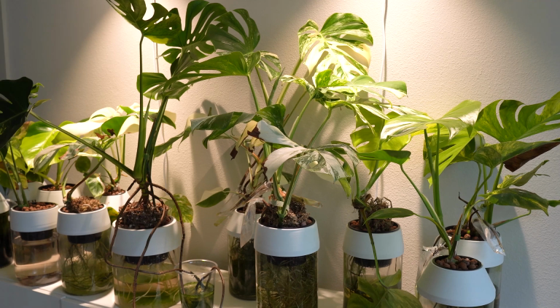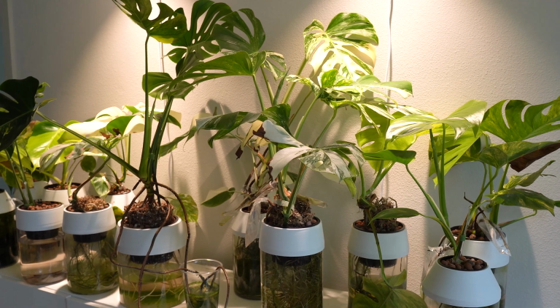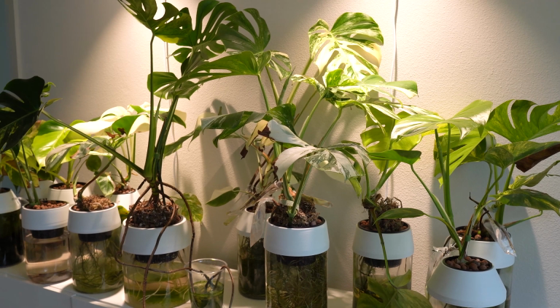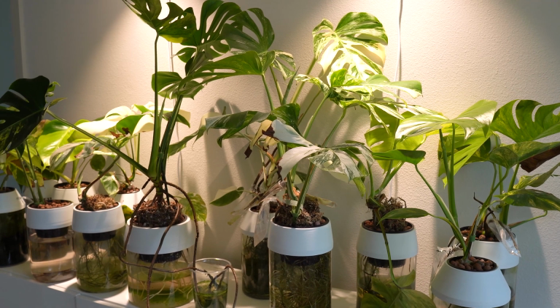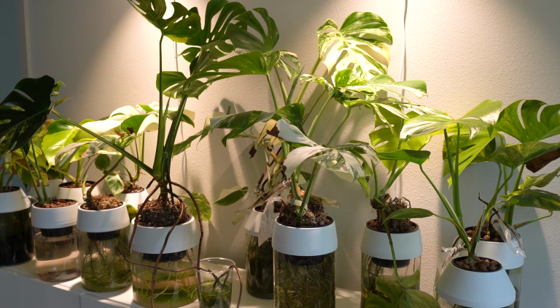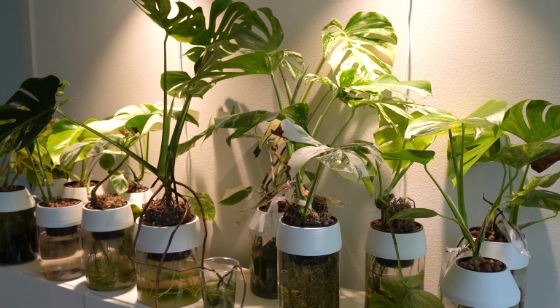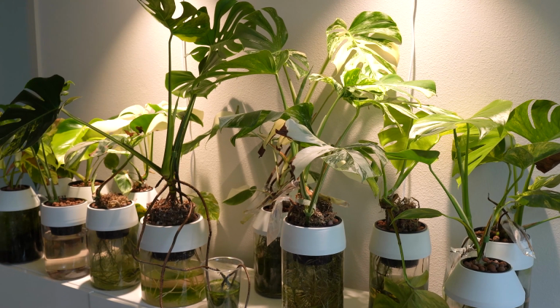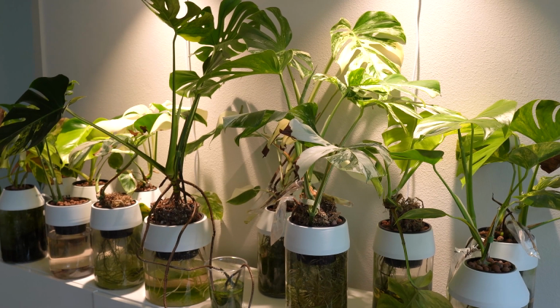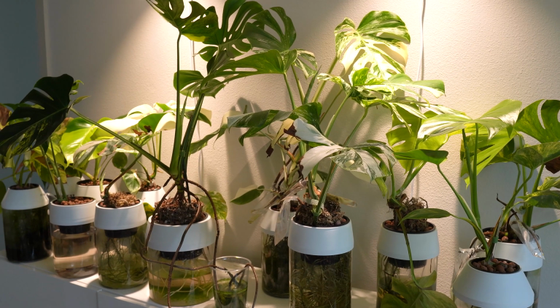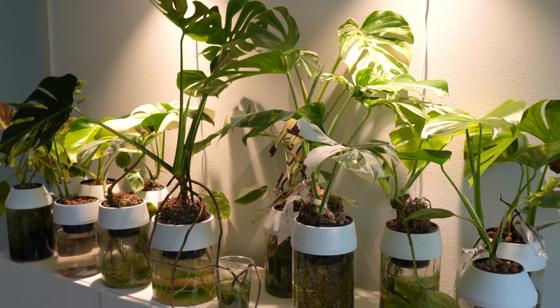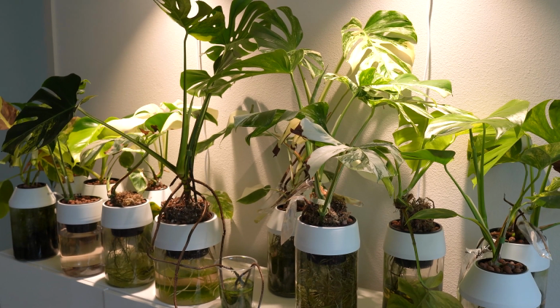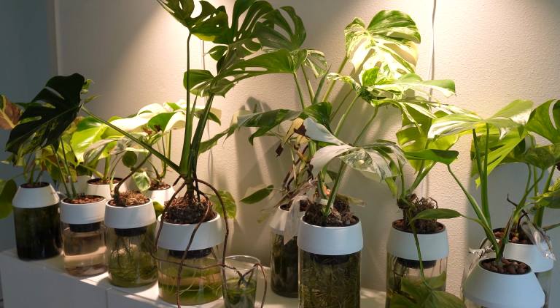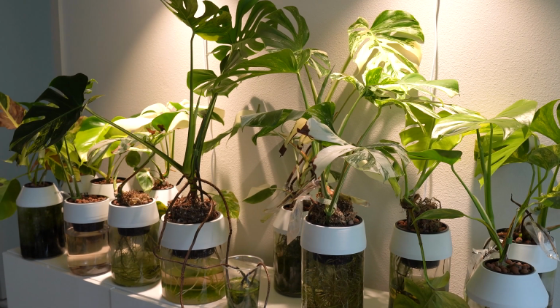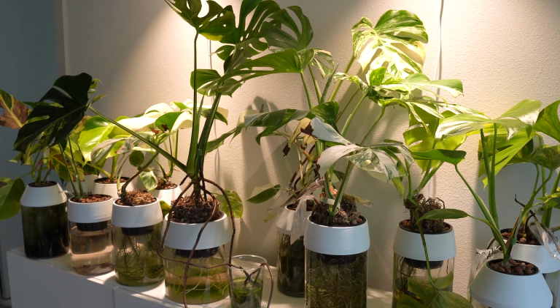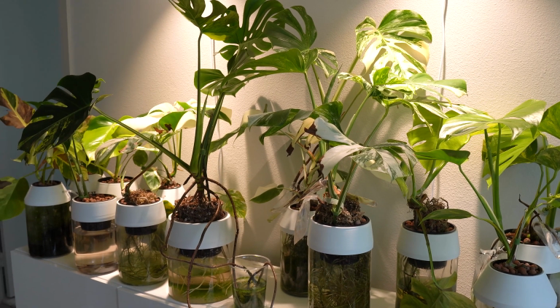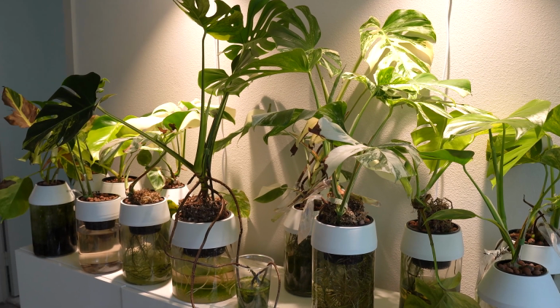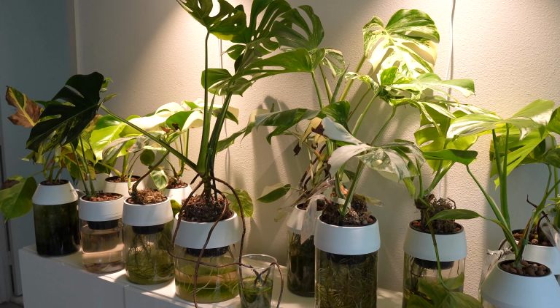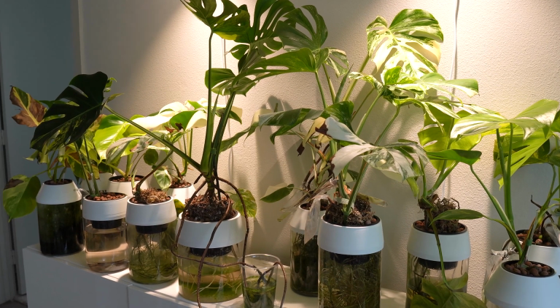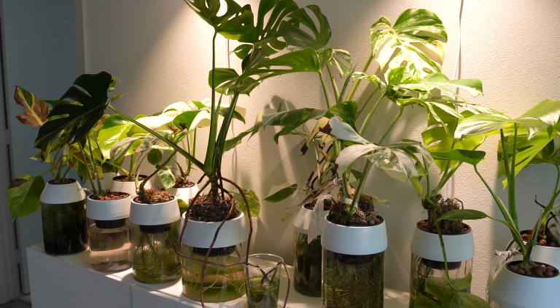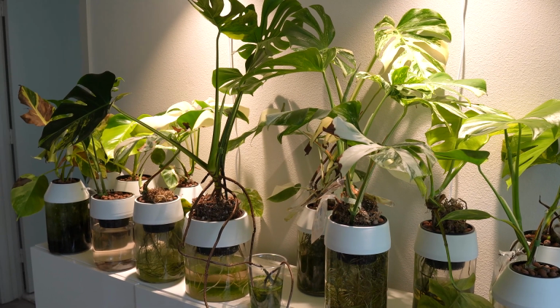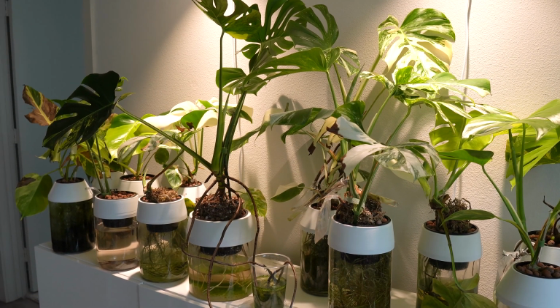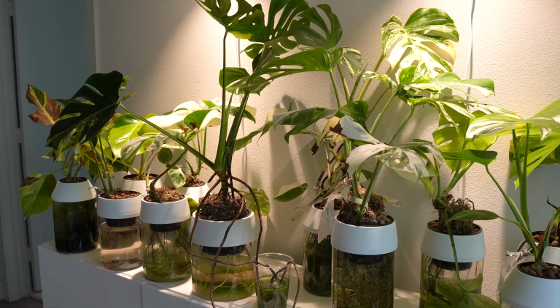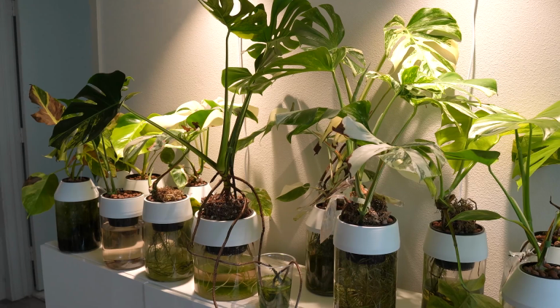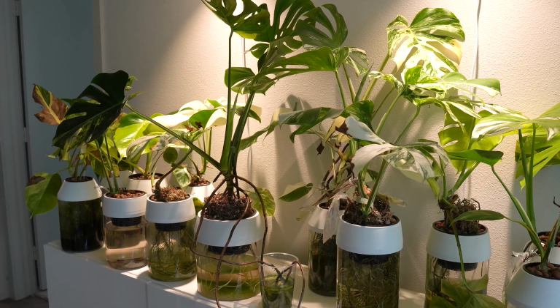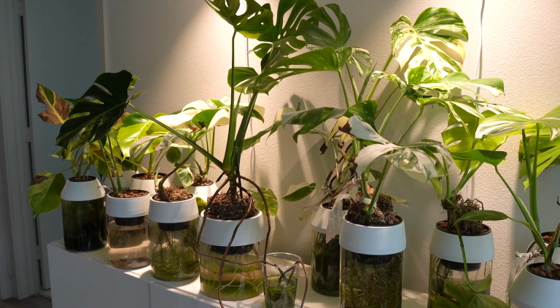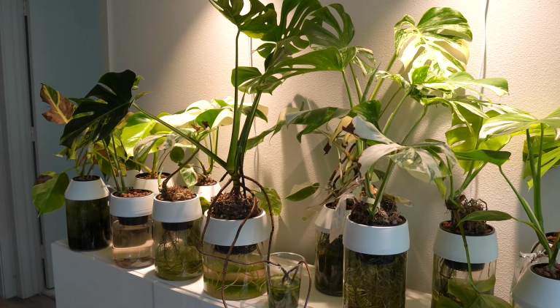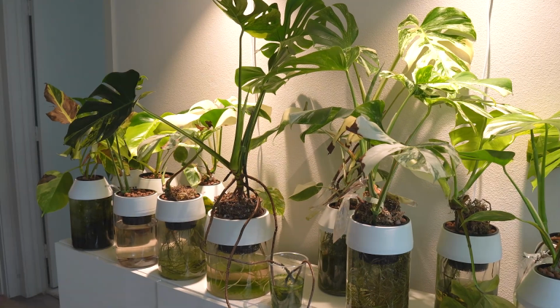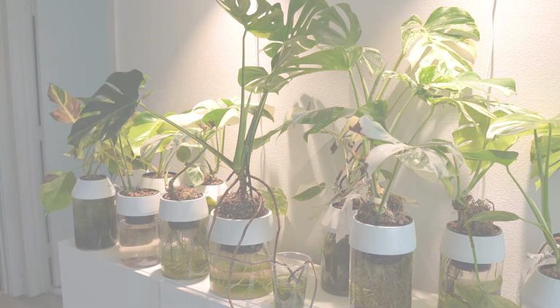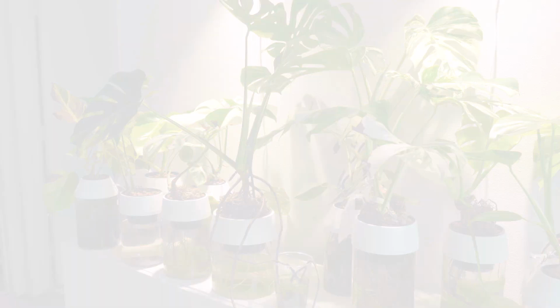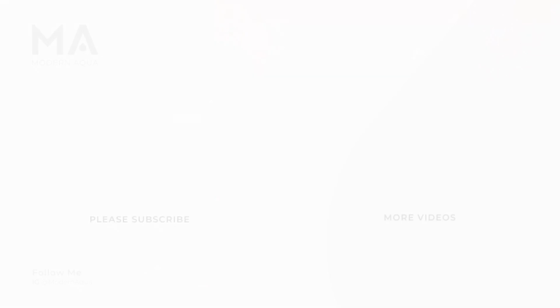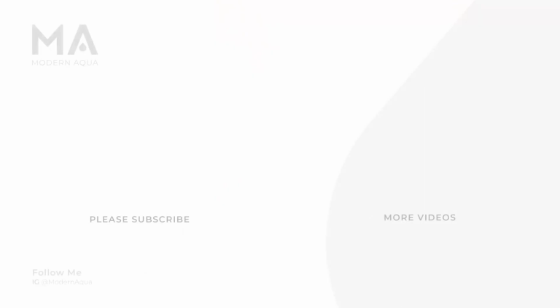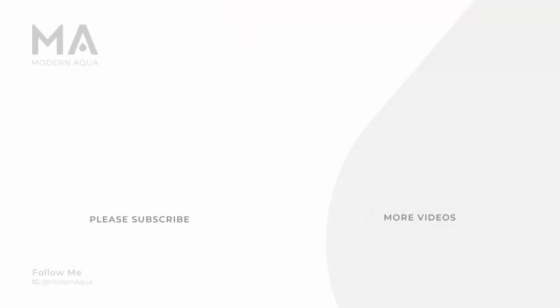I hope this video has given you a new perspective of growing your plants in hydroponics. And with that said, happy planting!